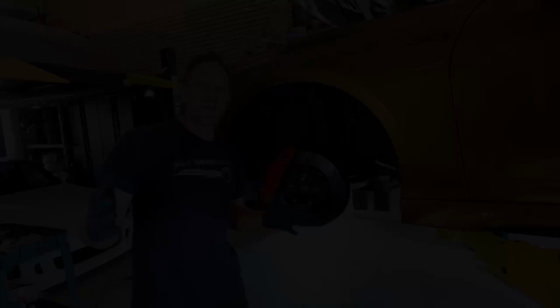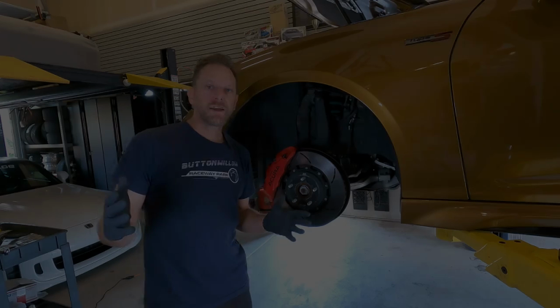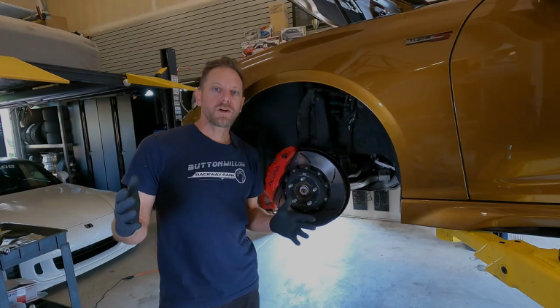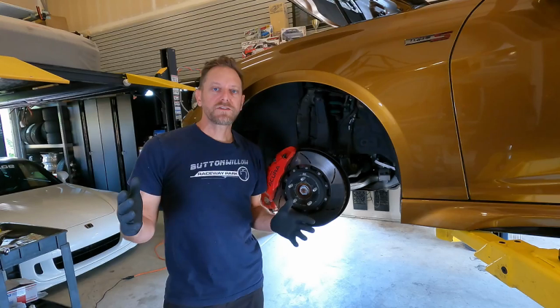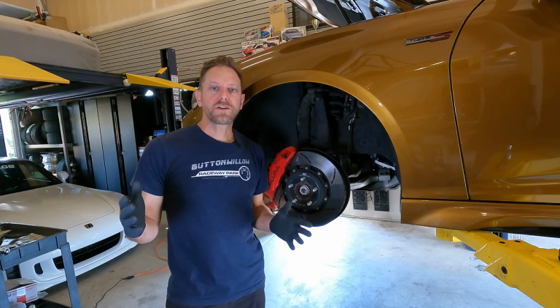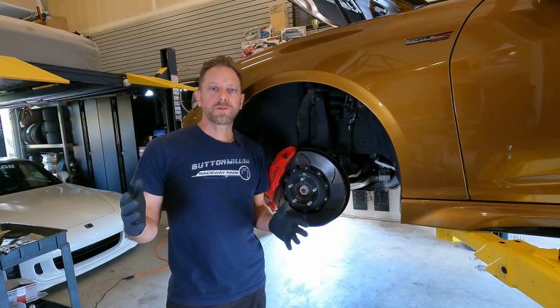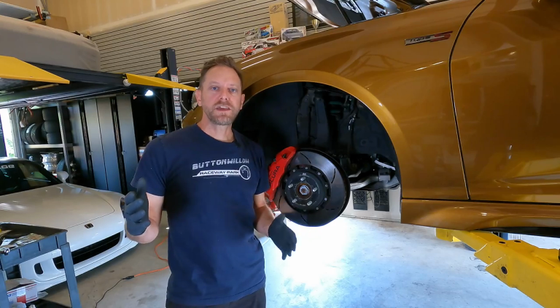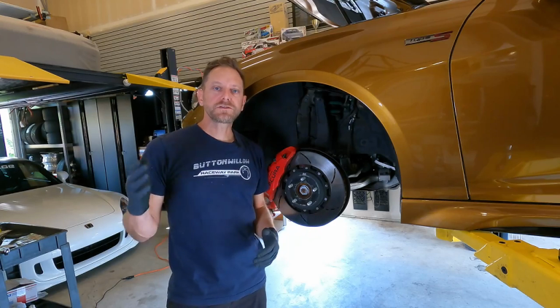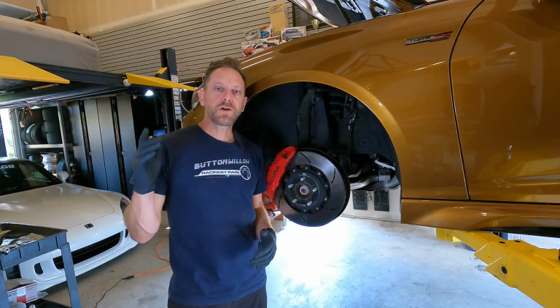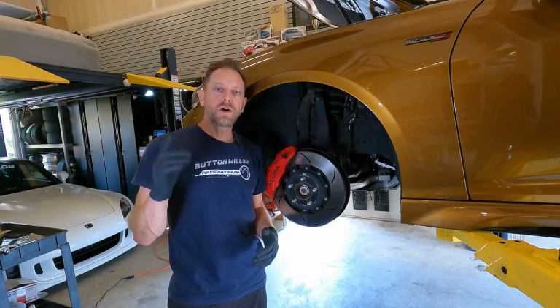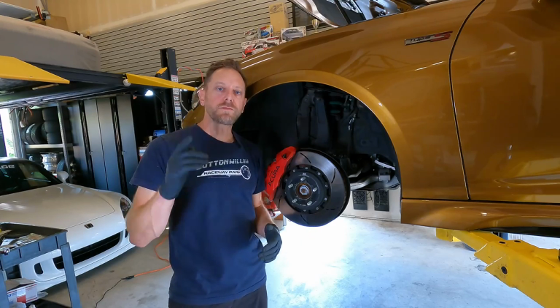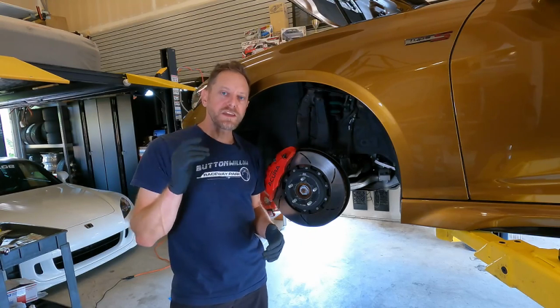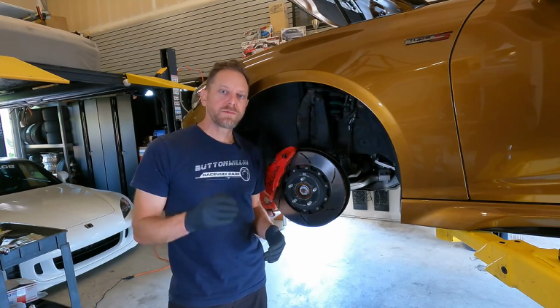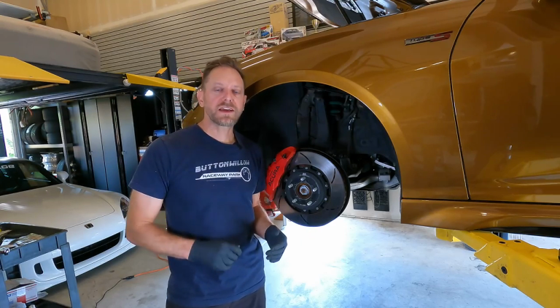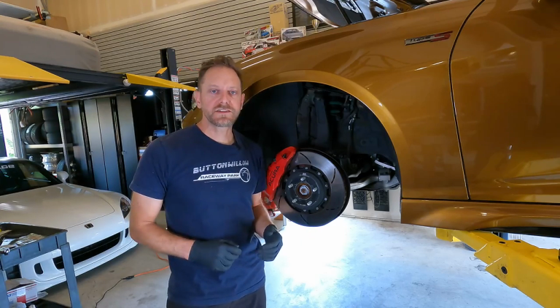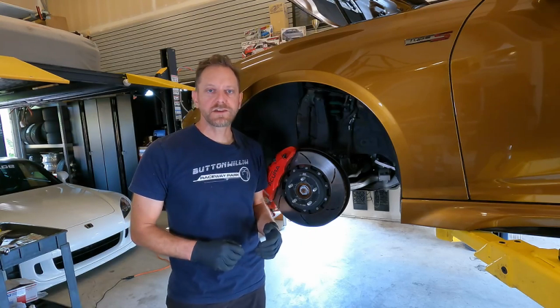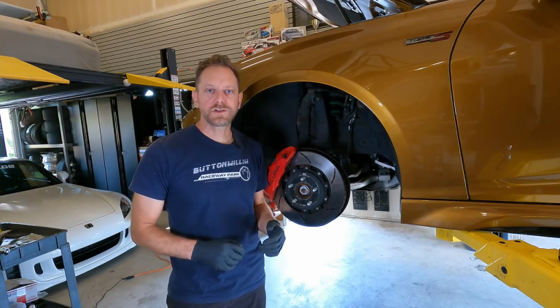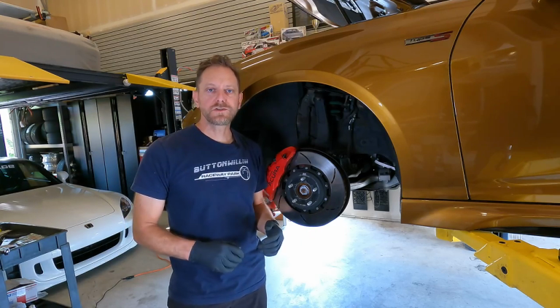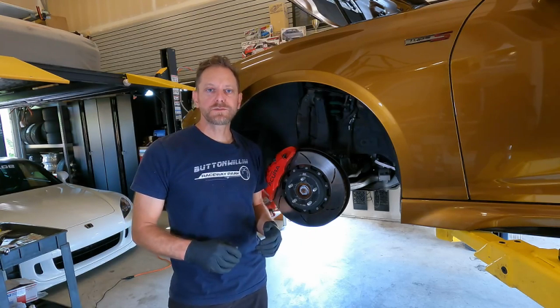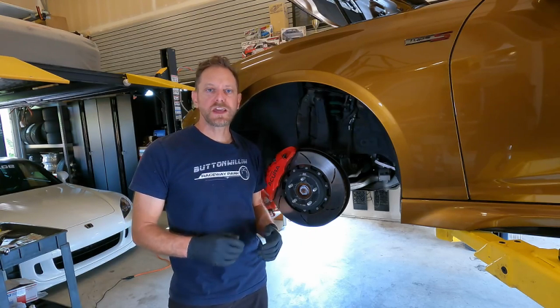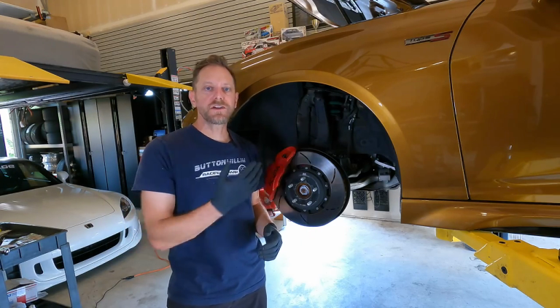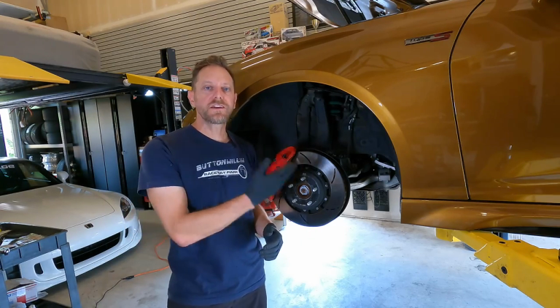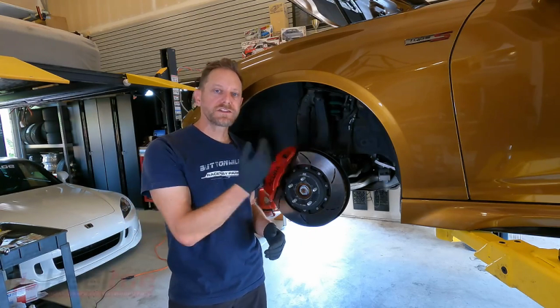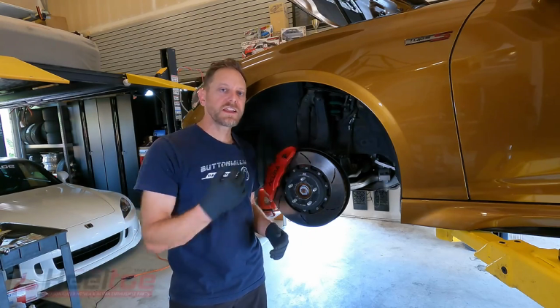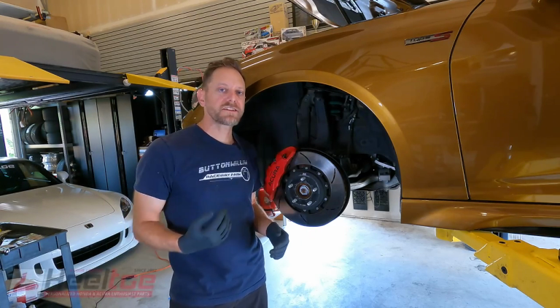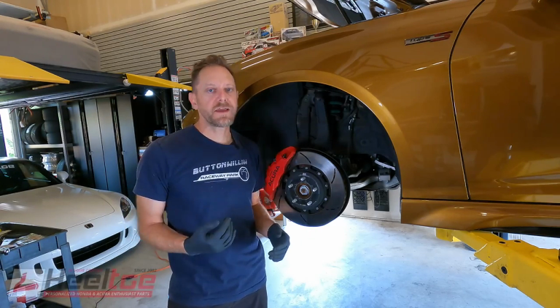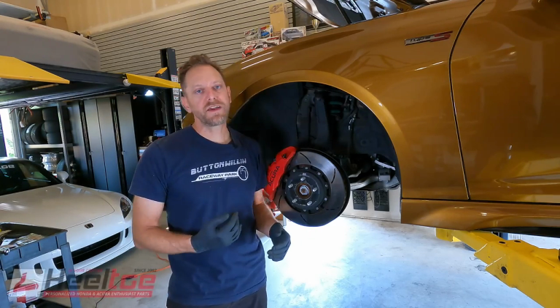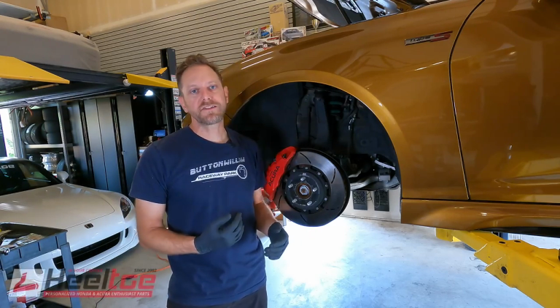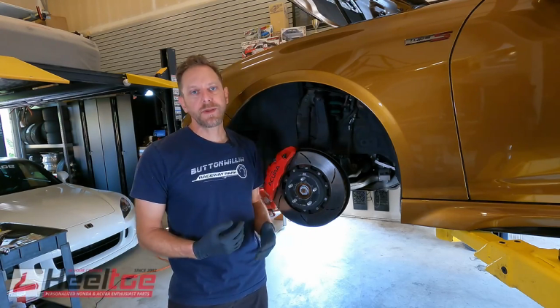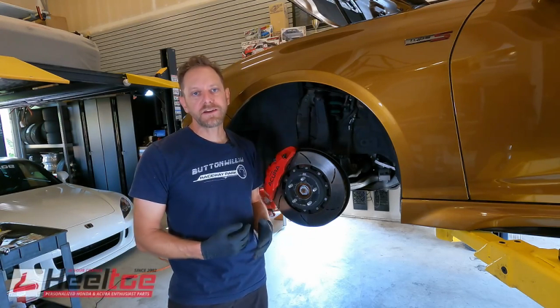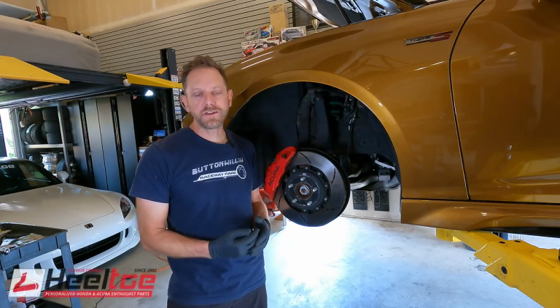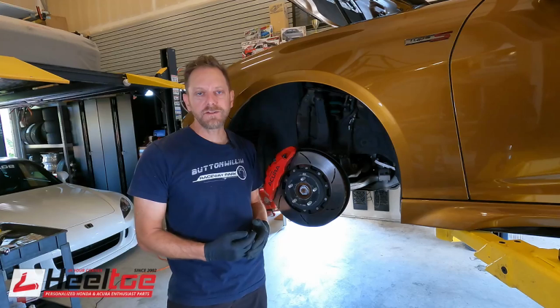Marcus here from Heeltoe, welcoming you back to the Heeltoe YouTube channel. And our TLX Type S is back on the lift.